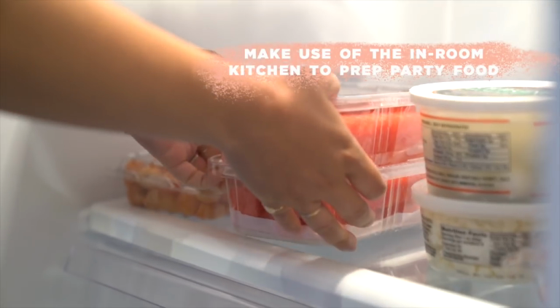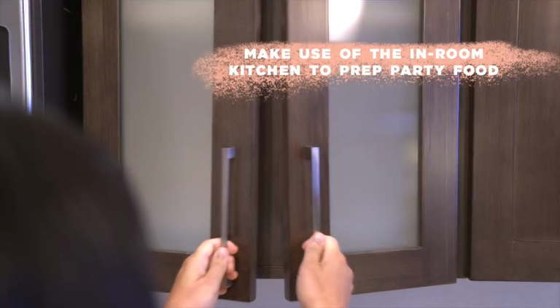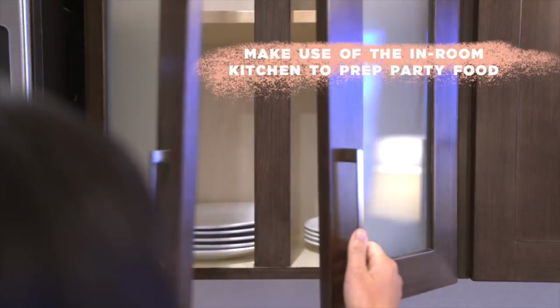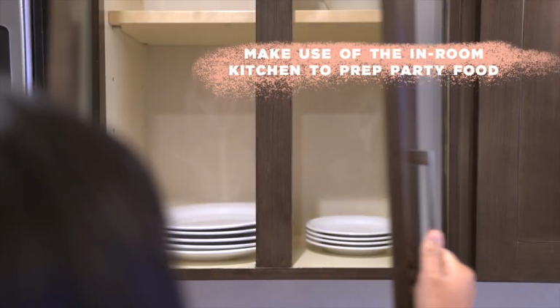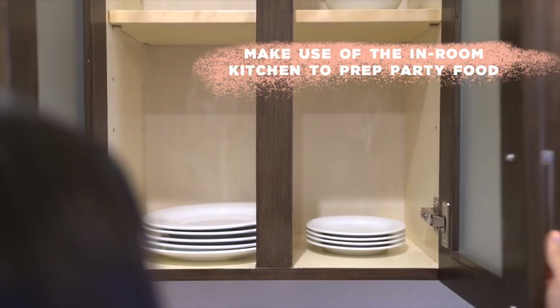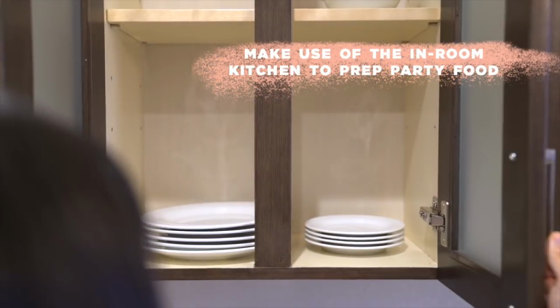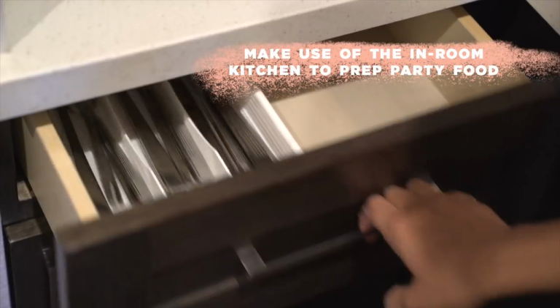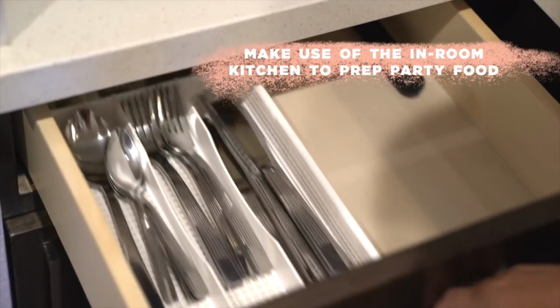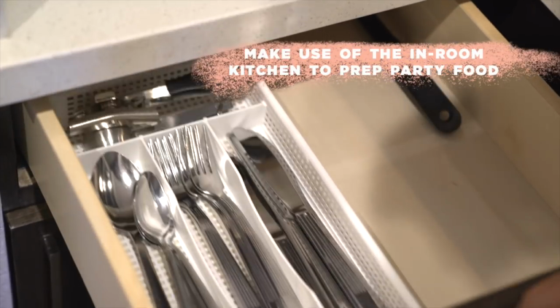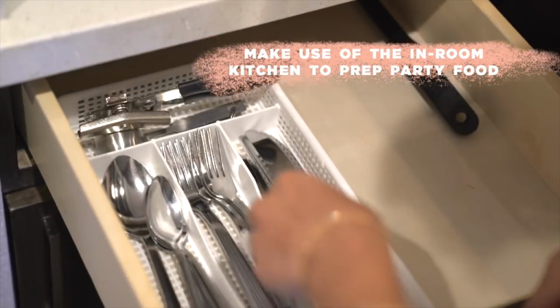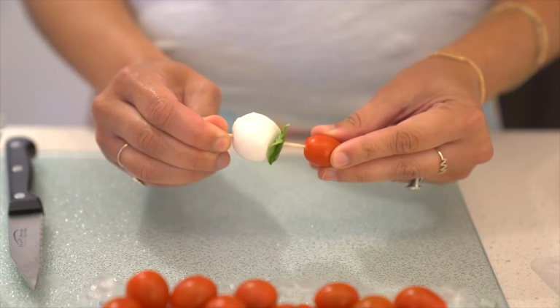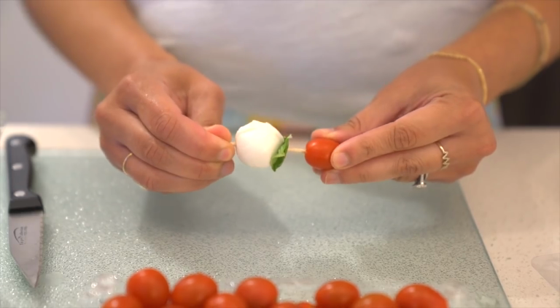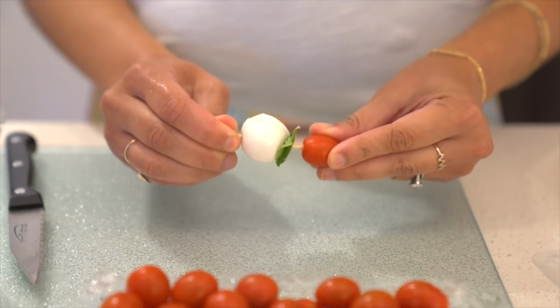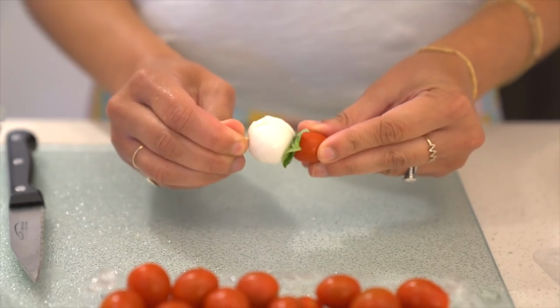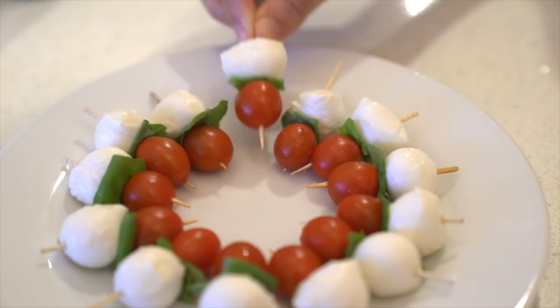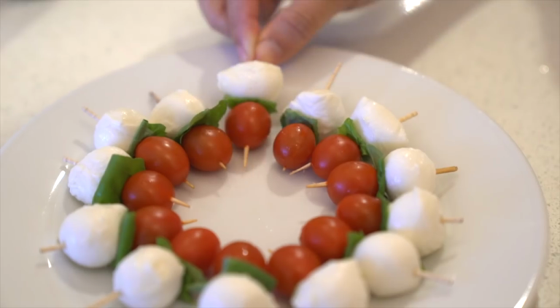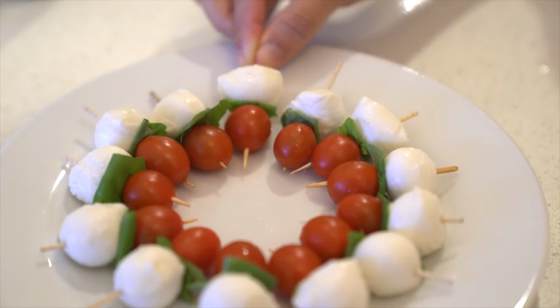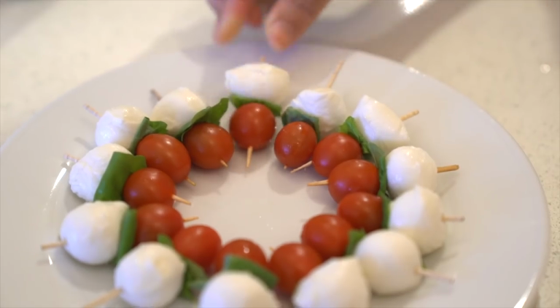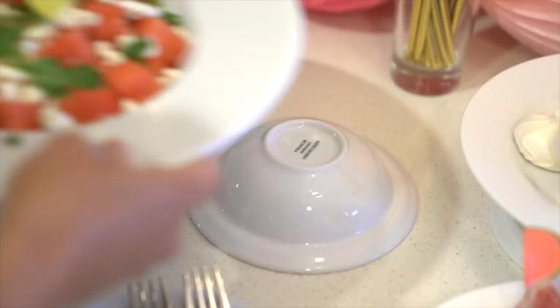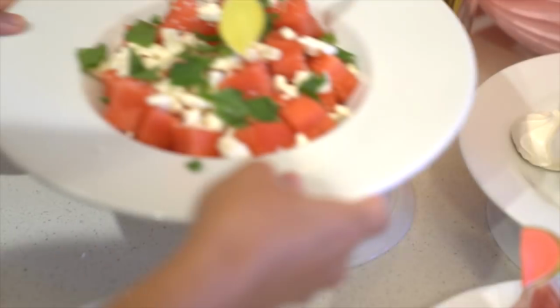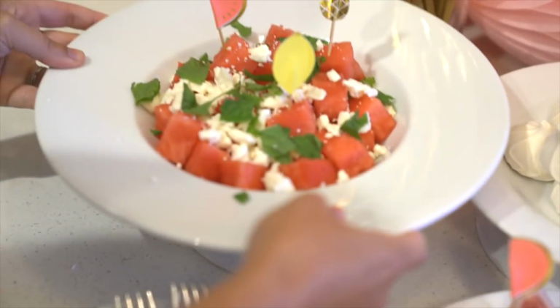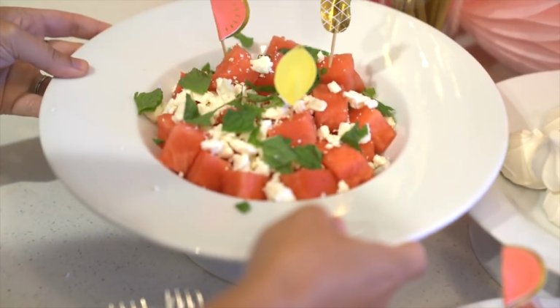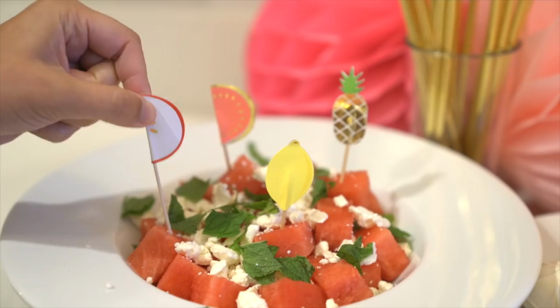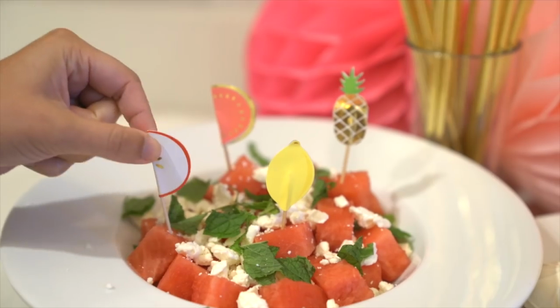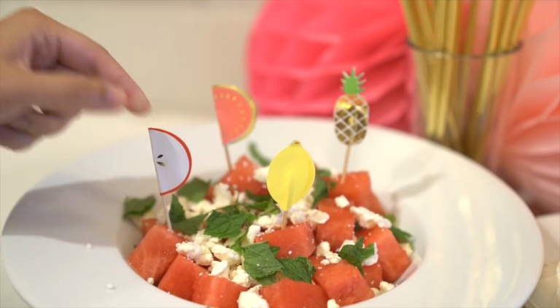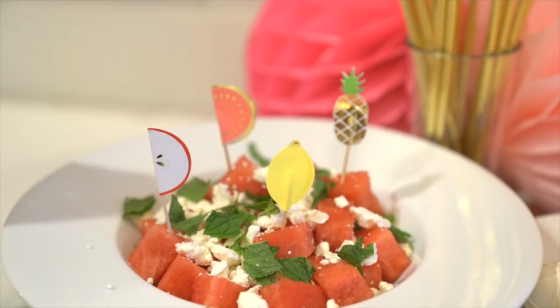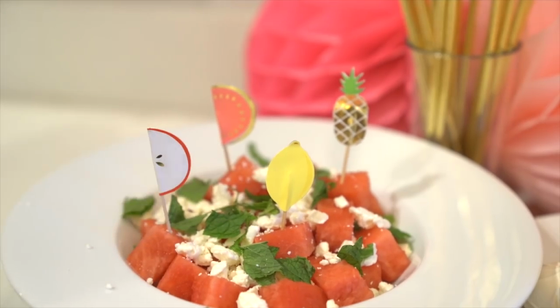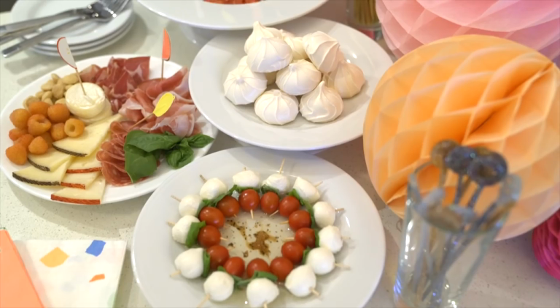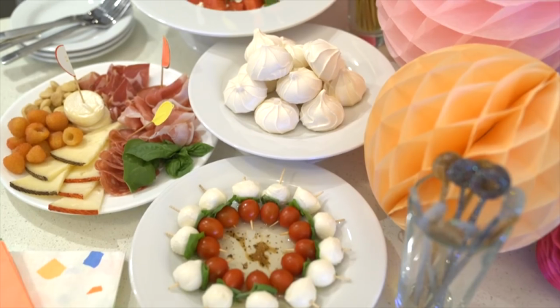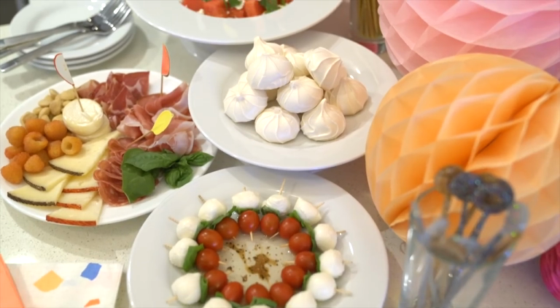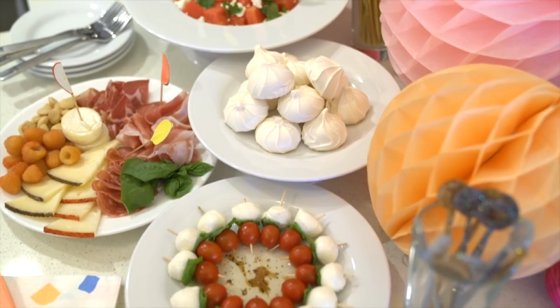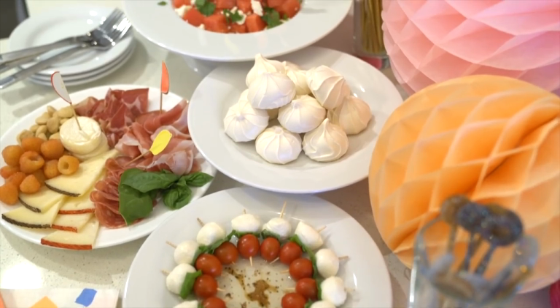Make it easy with snacks you can quickly make like mozzarella and tomato skewers, watermelon and feta salad, and a great cheese and charcuterie plate.